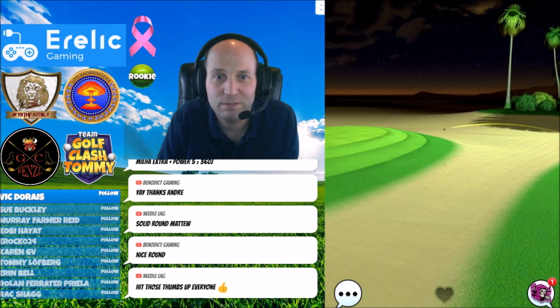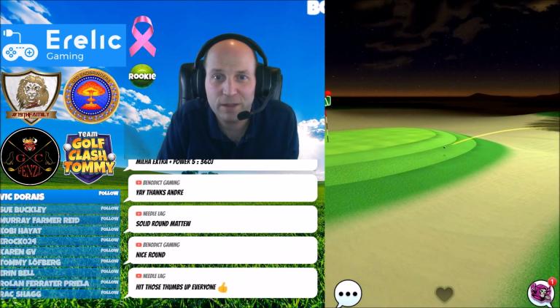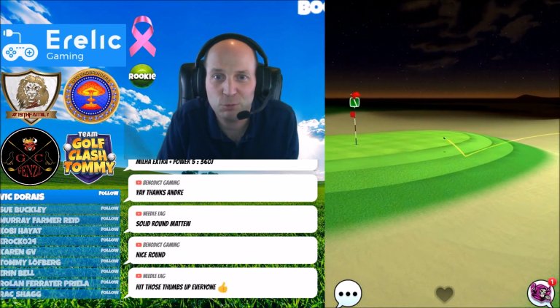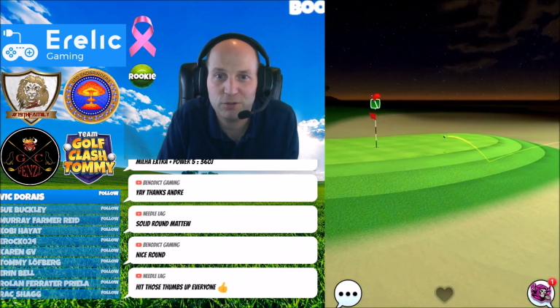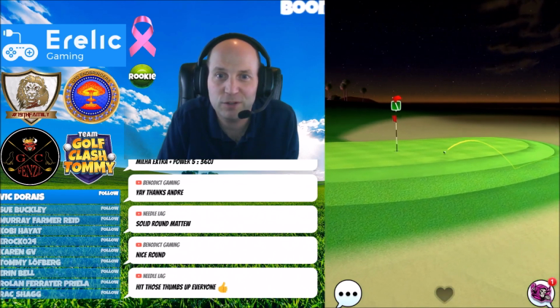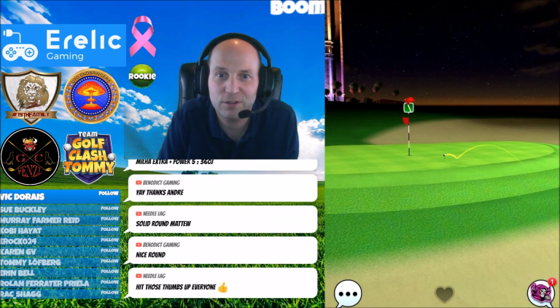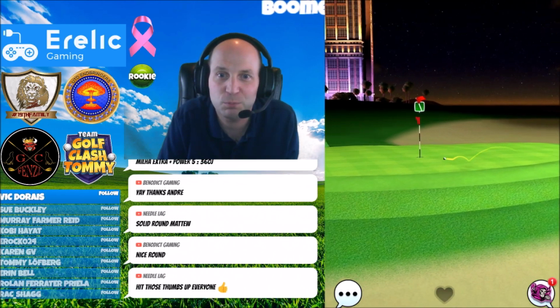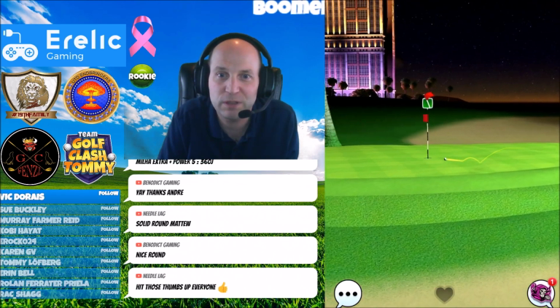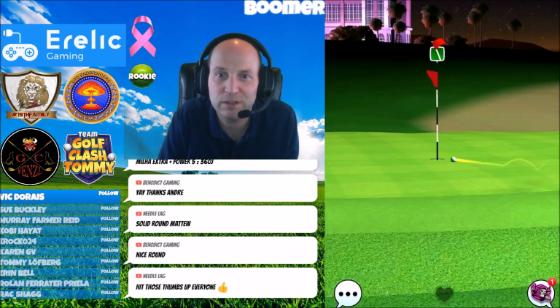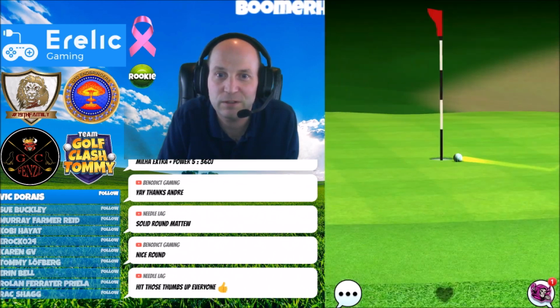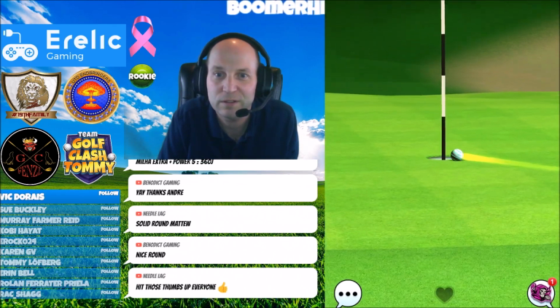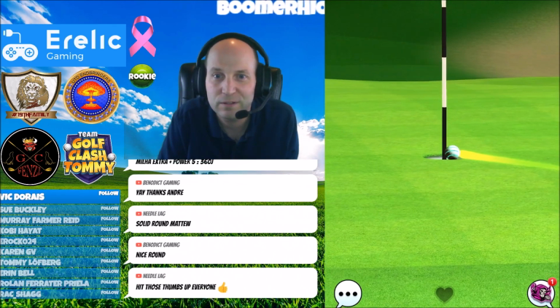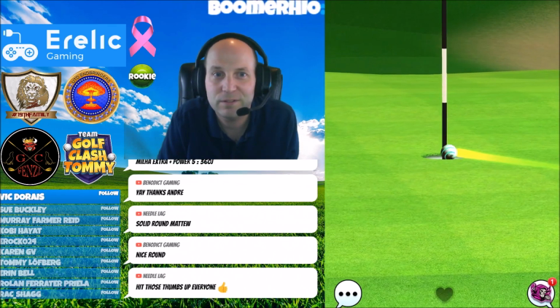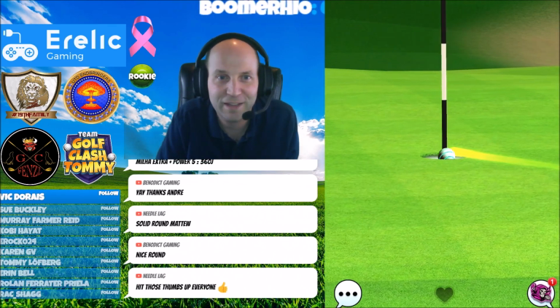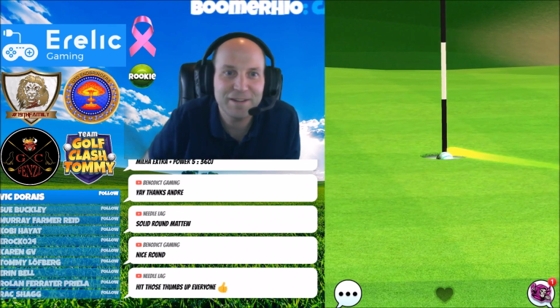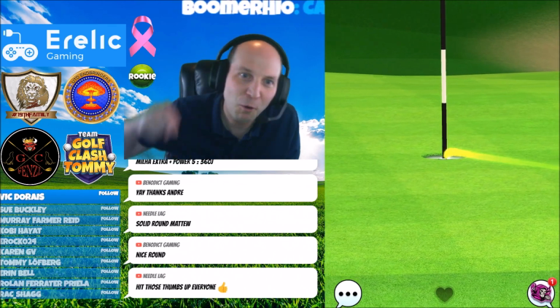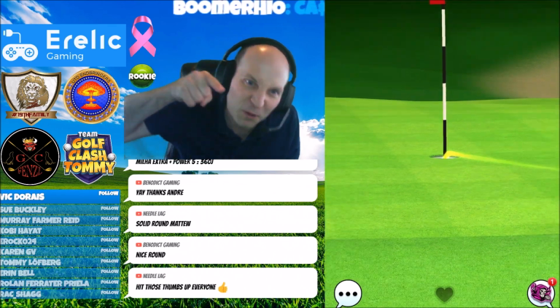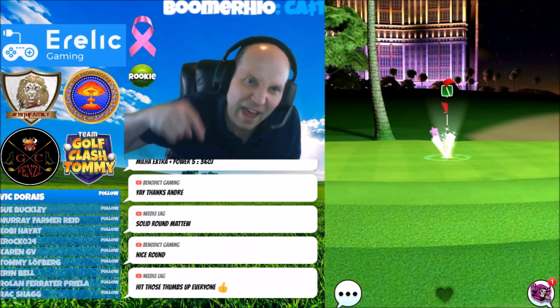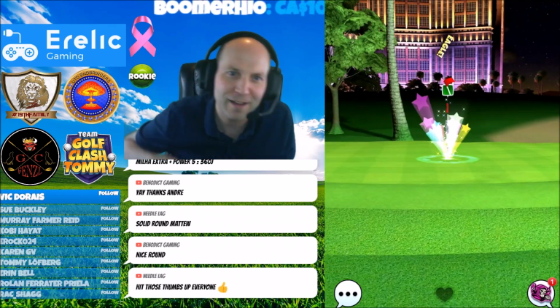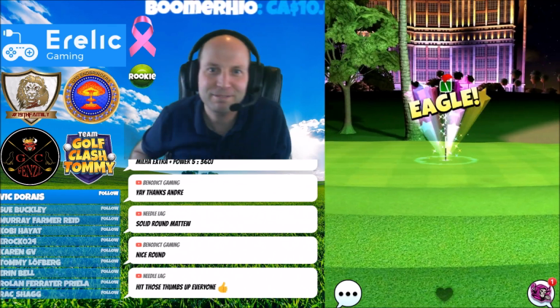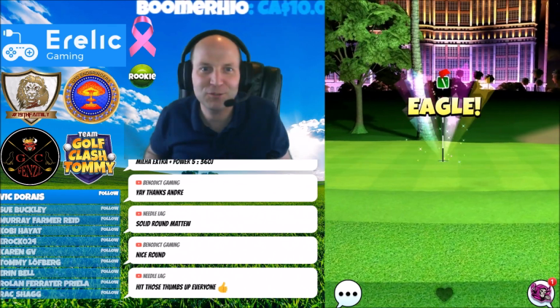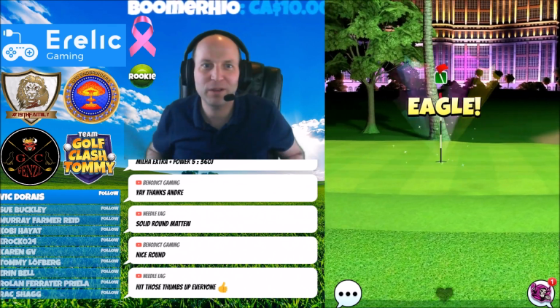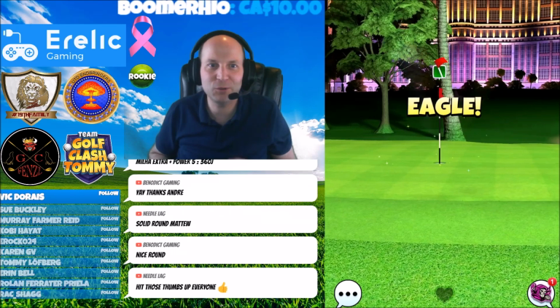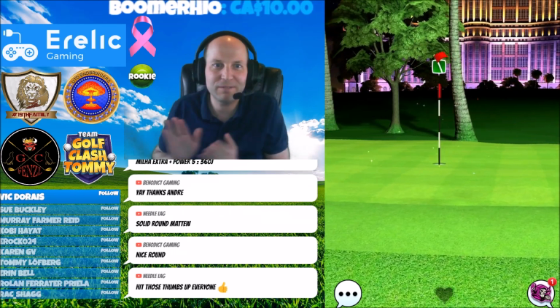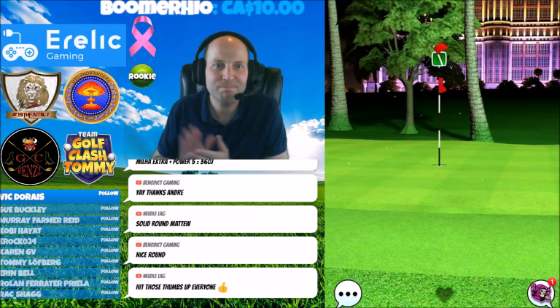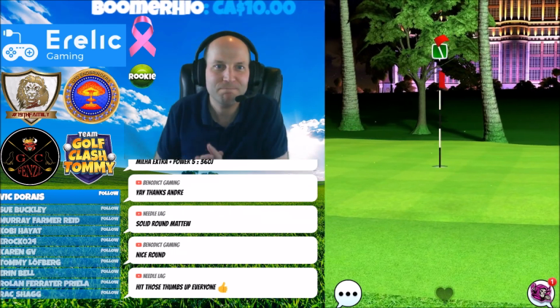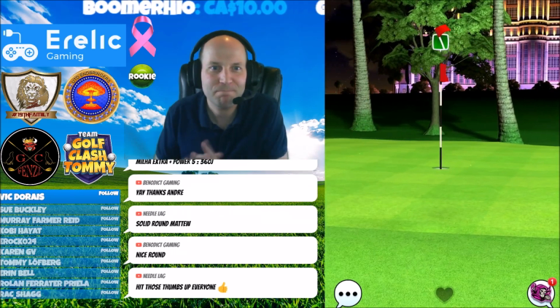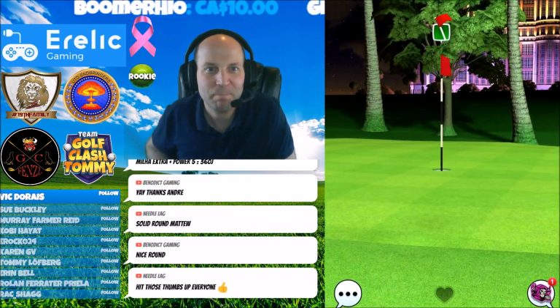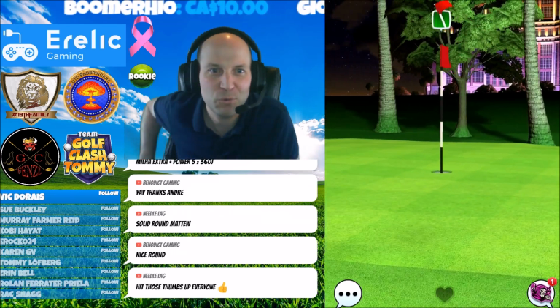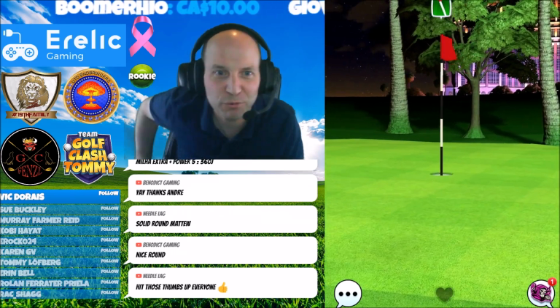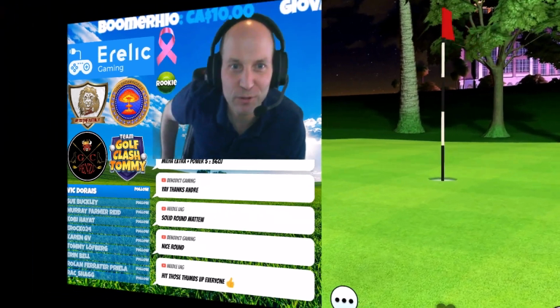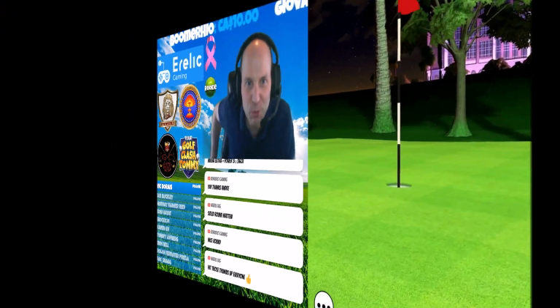Thanks for watching, you guys. Thanks for being here. Let's get it in the hole. That's the way to do it. Beautiful. Beautiful.